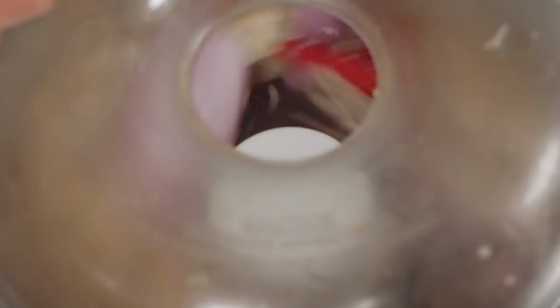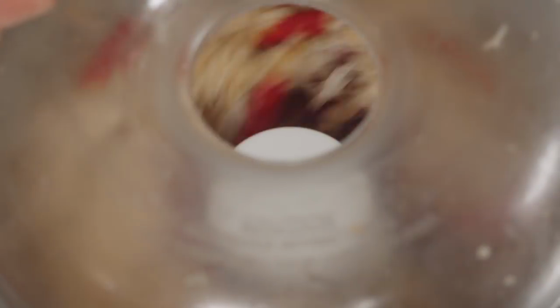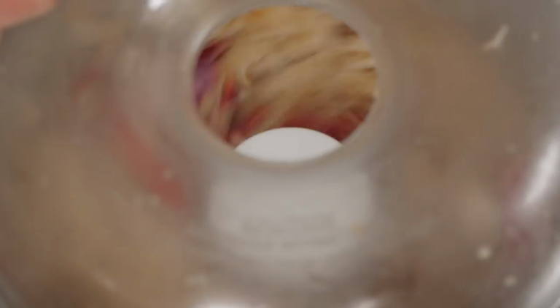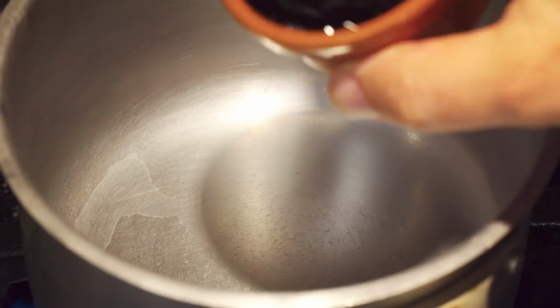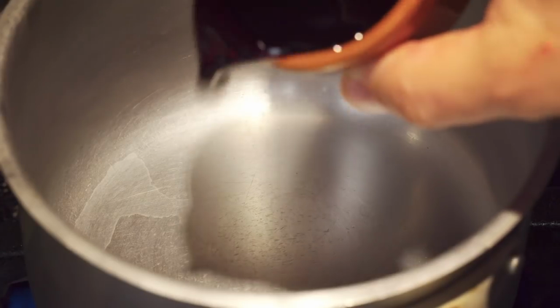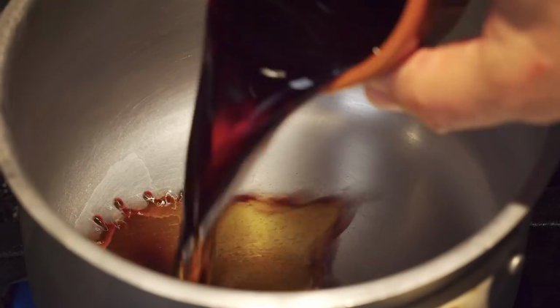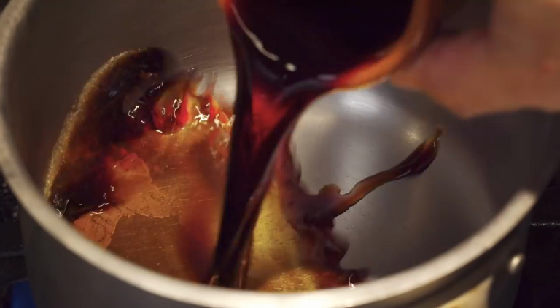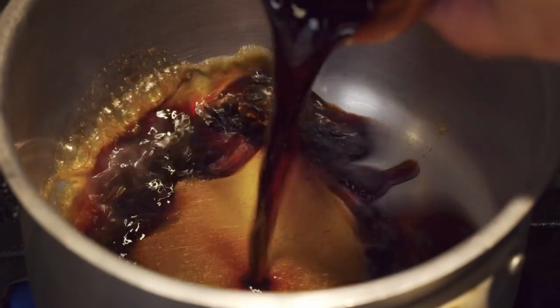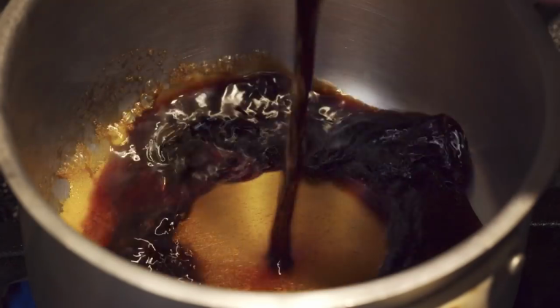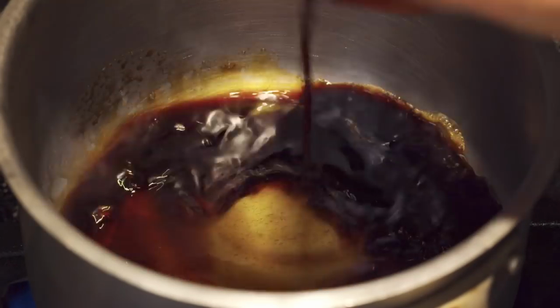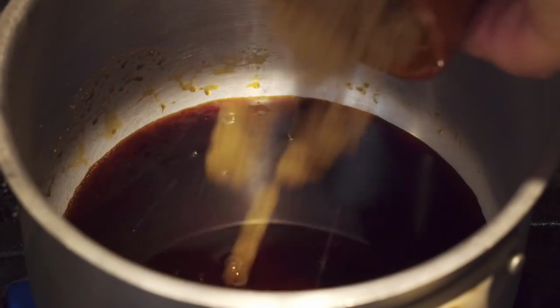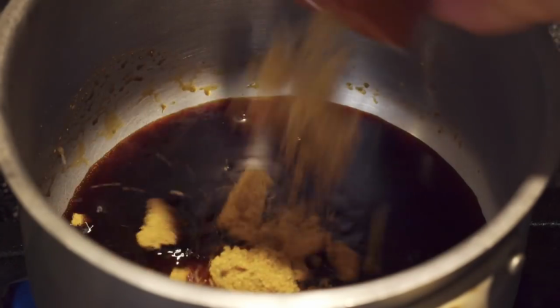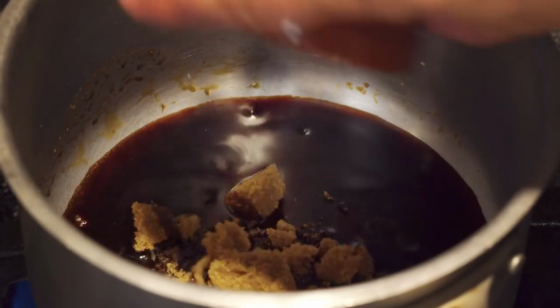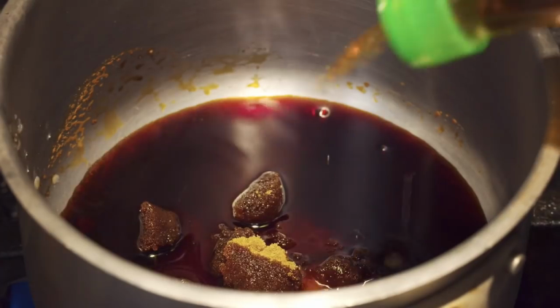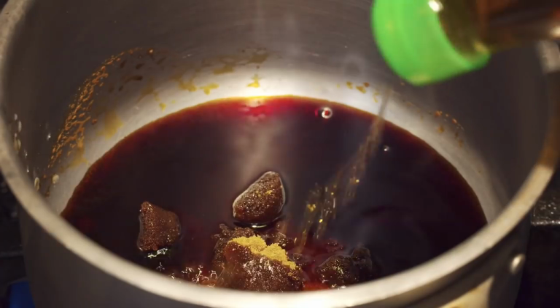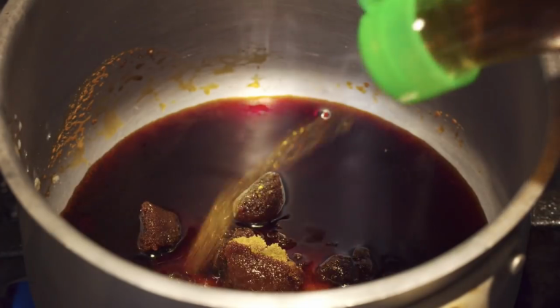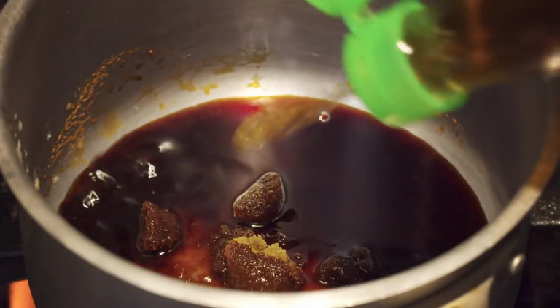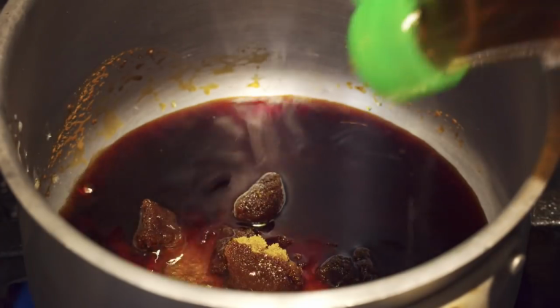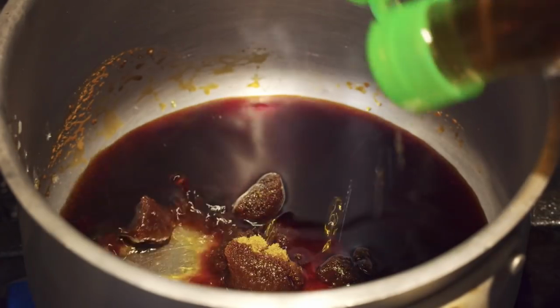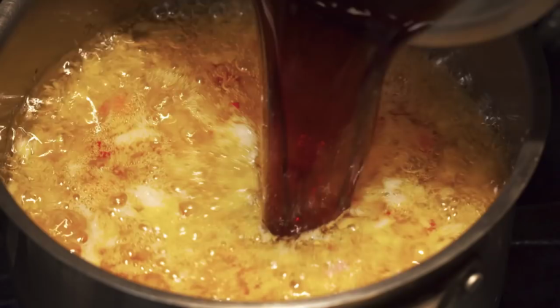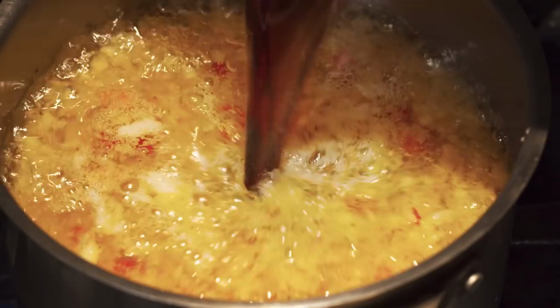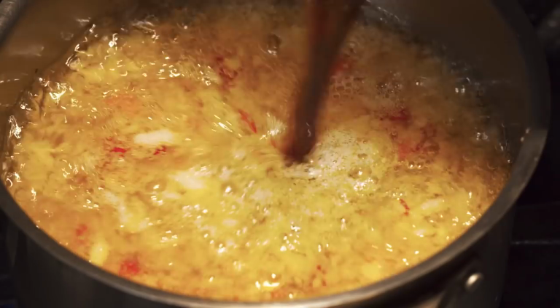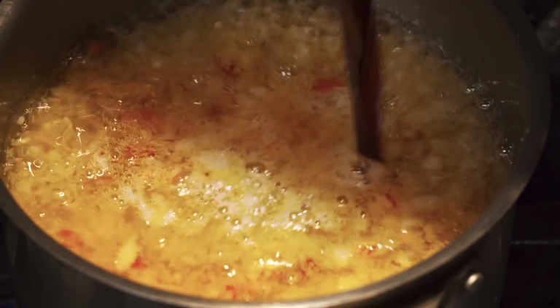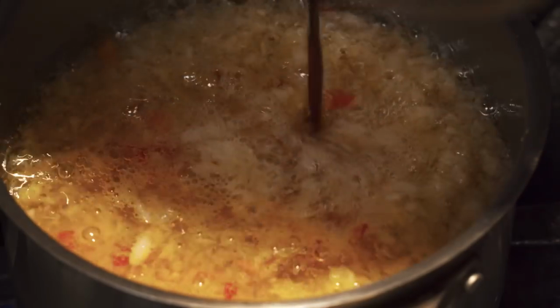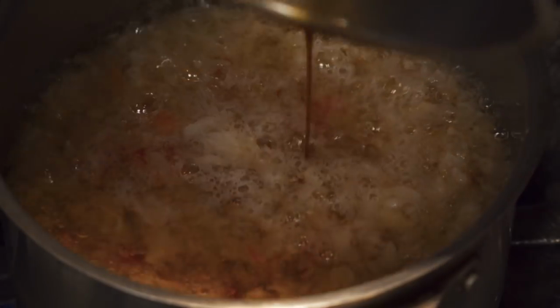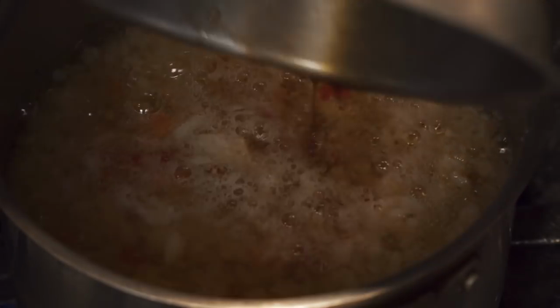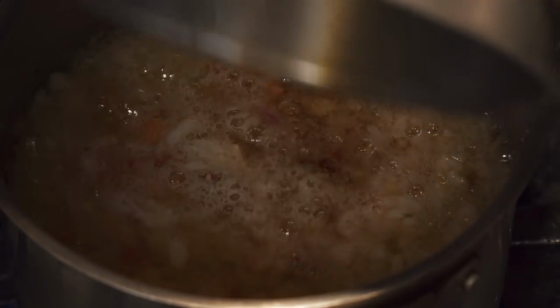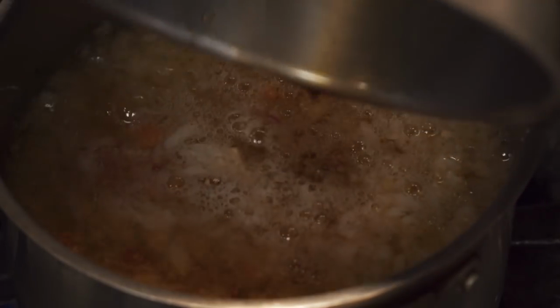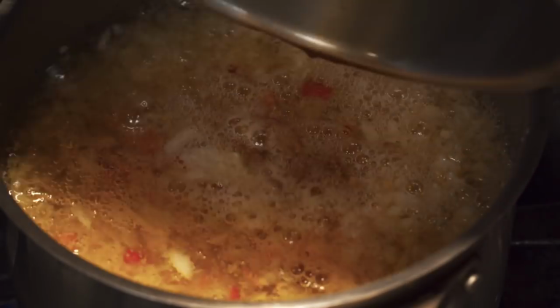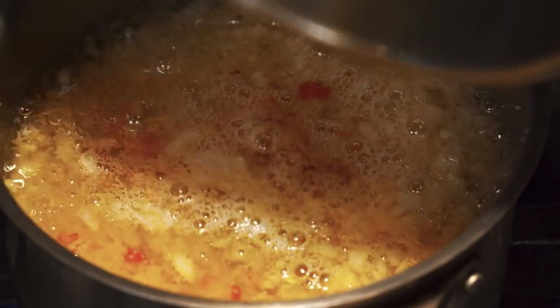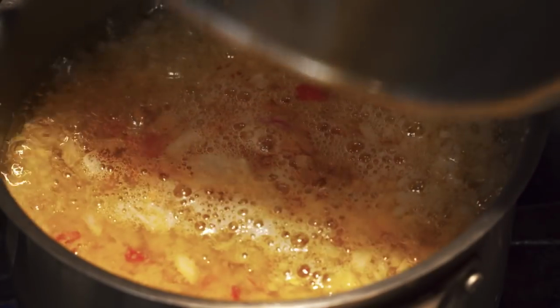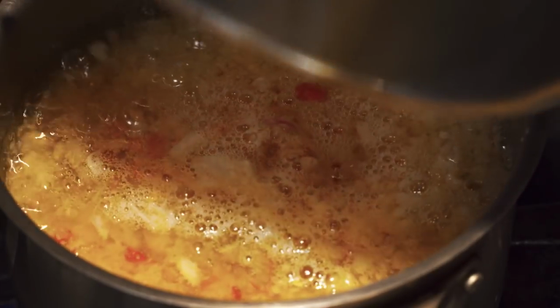Heat up some soy sauce, brown sugar, and fish sauce. Combine the two and the XO sauce is complete.